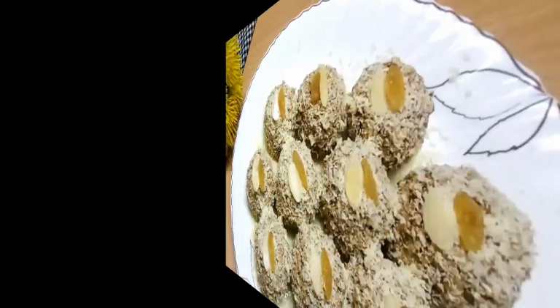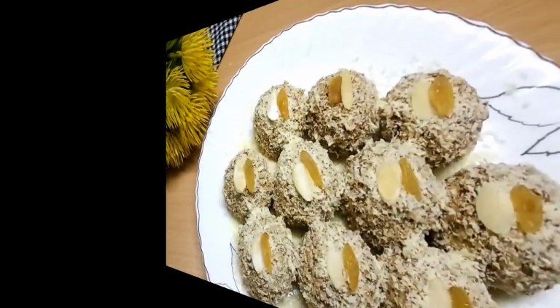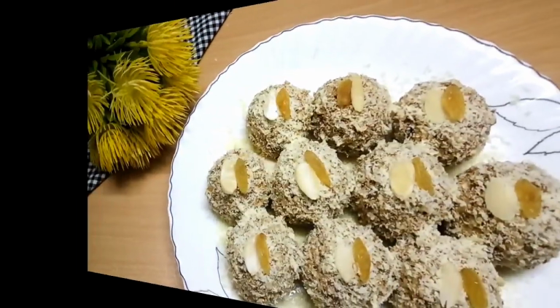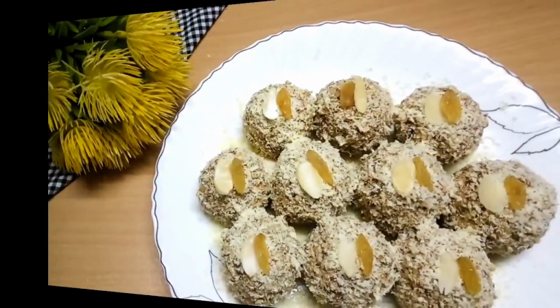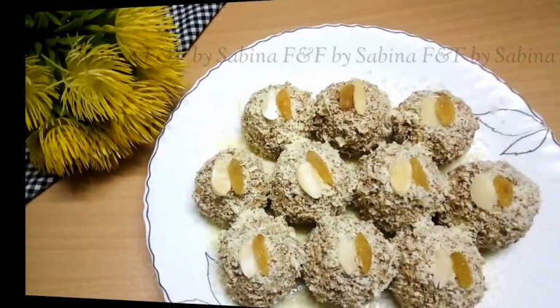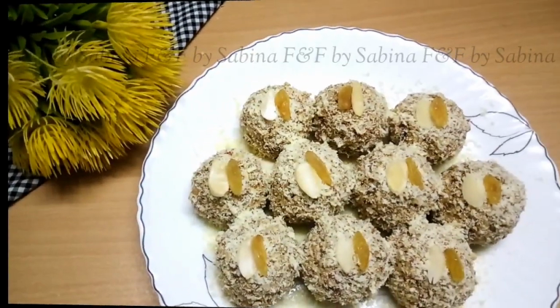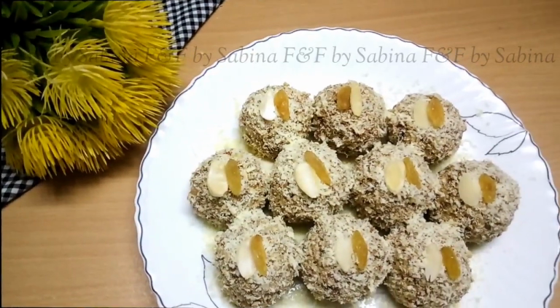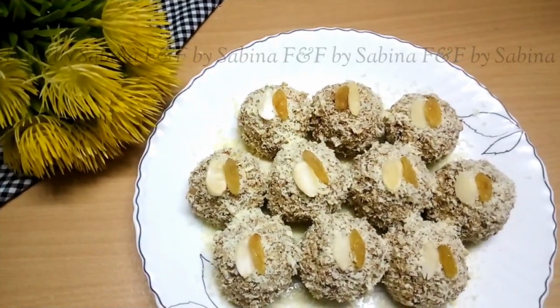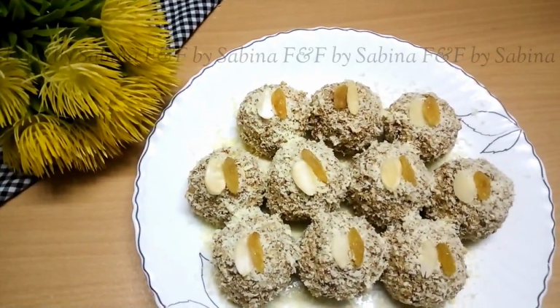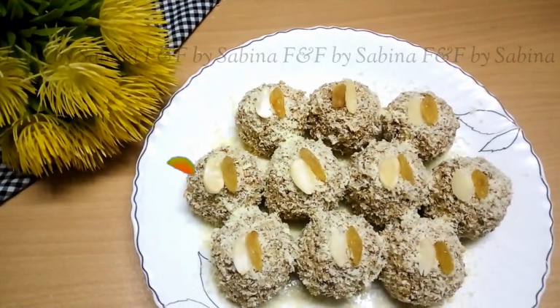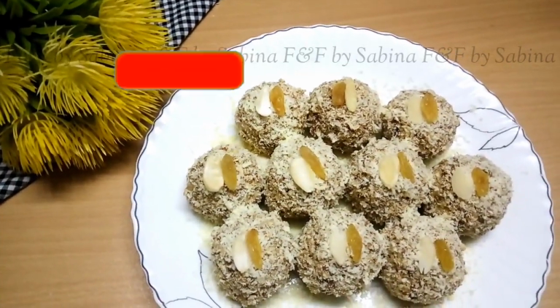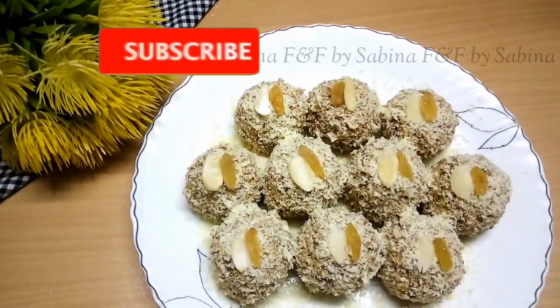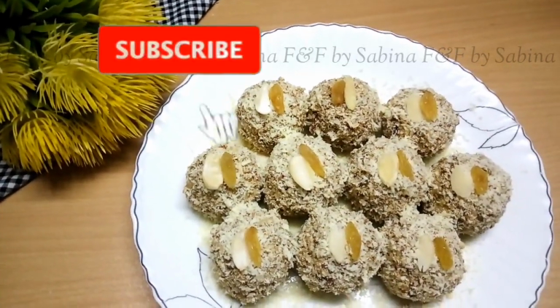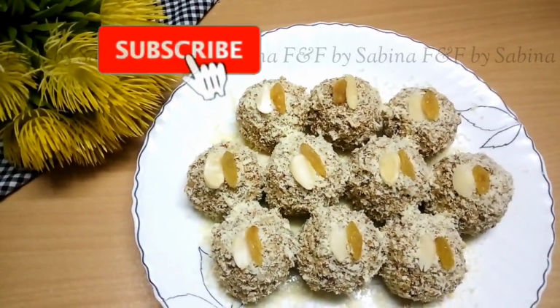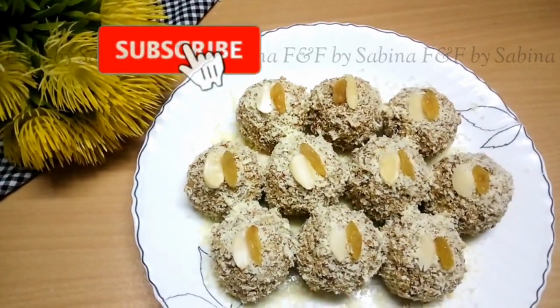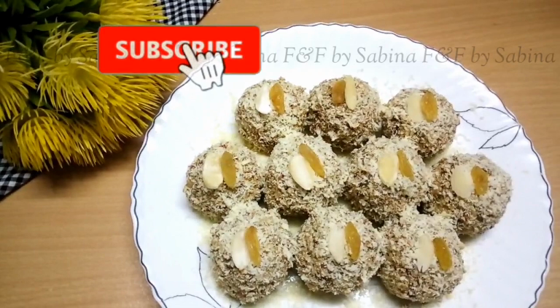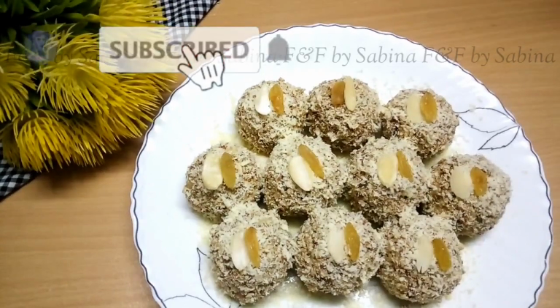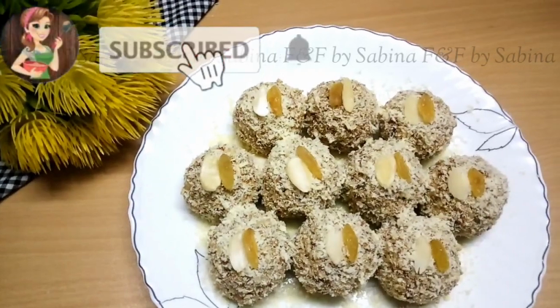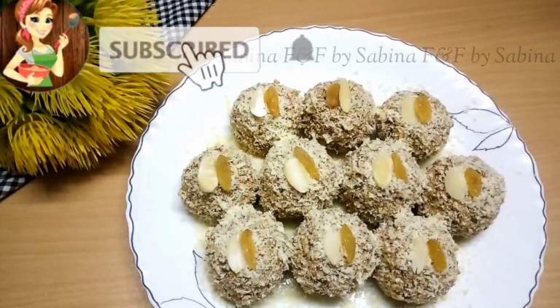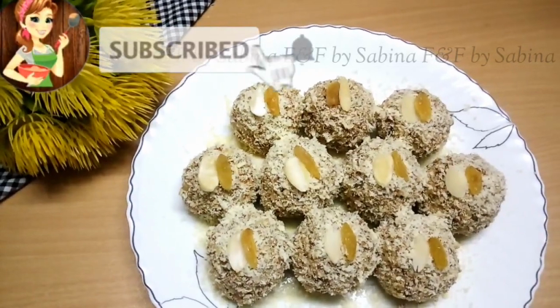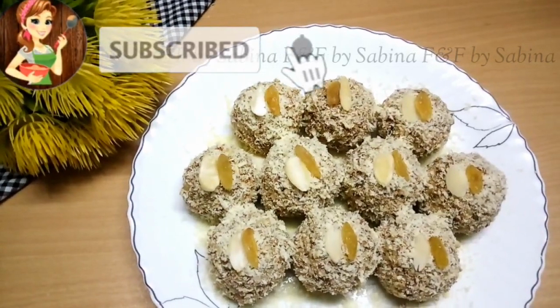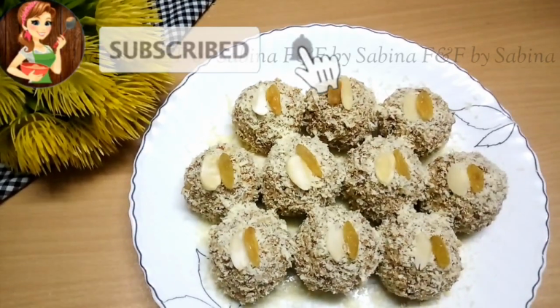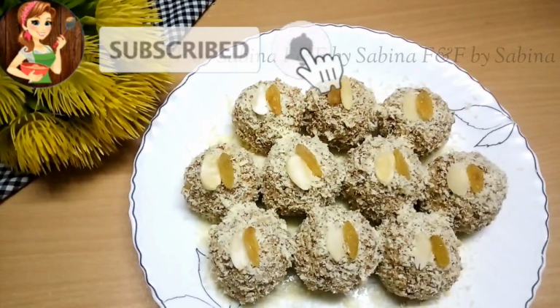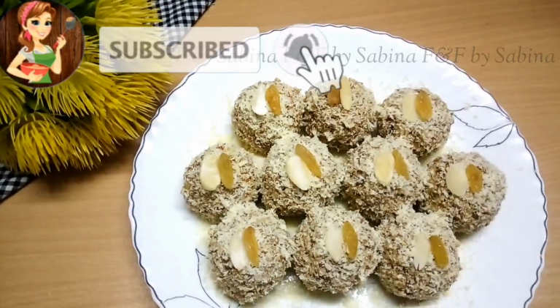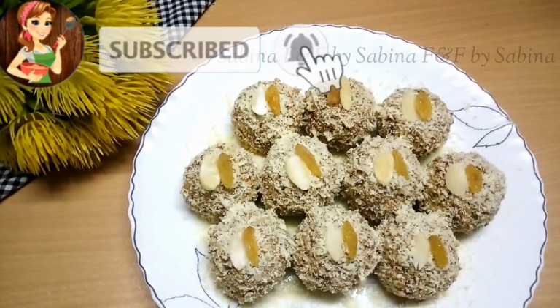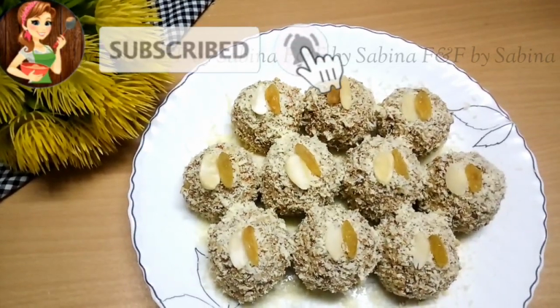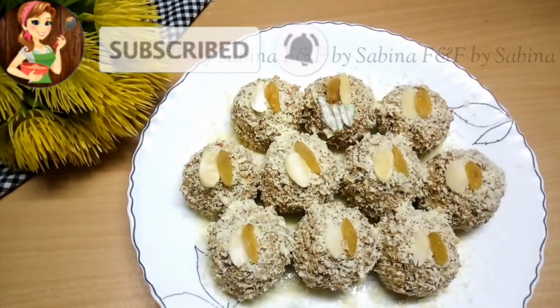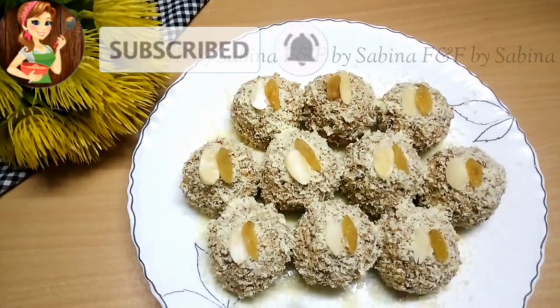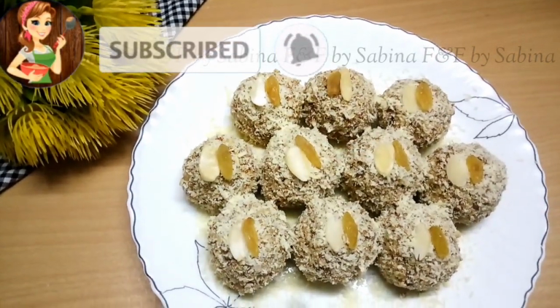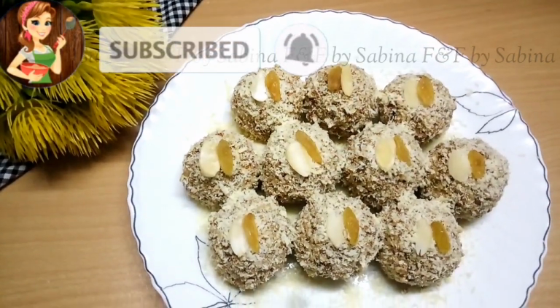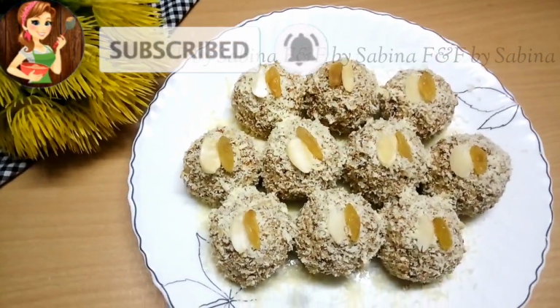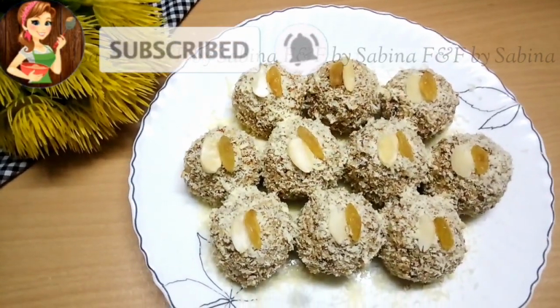Hi everyone, welcome back to my channel. Today I am going to show you a special dish.